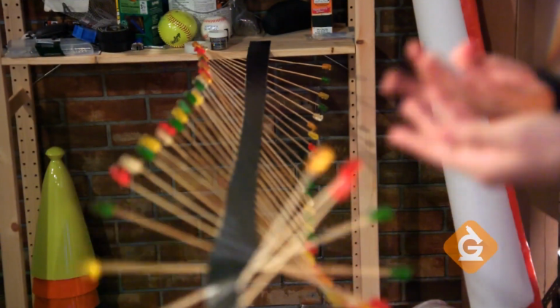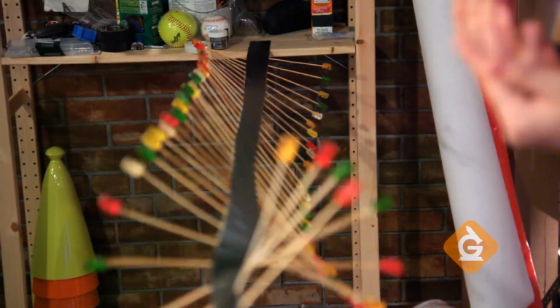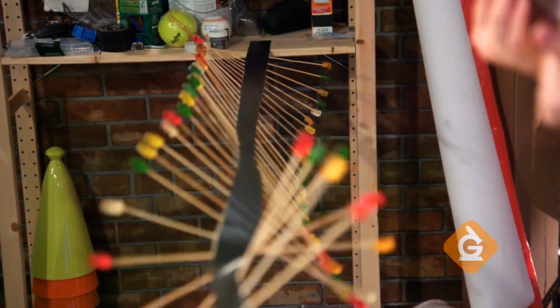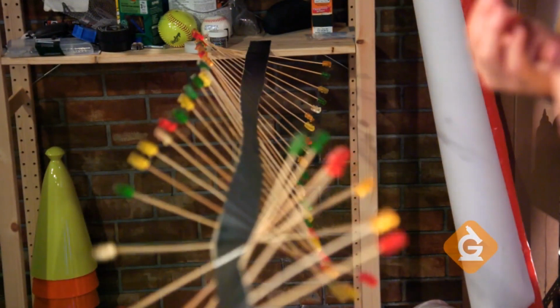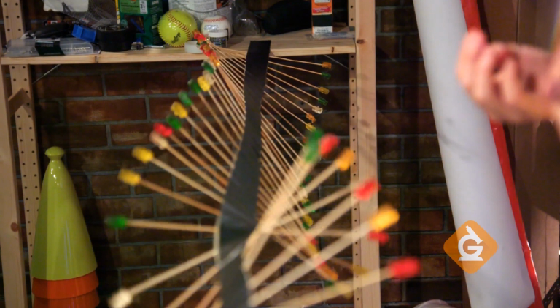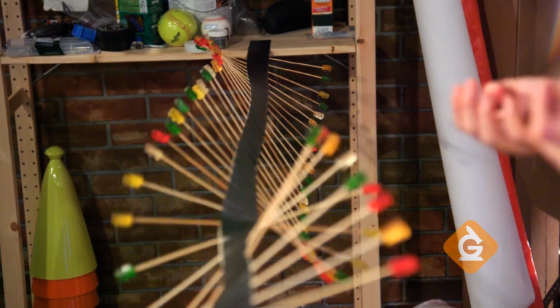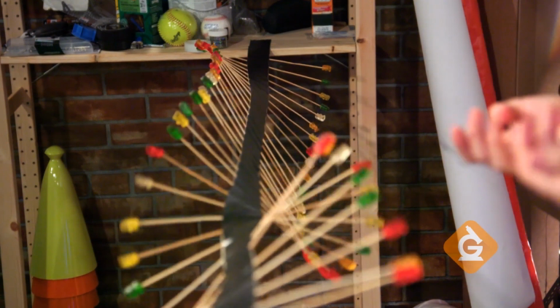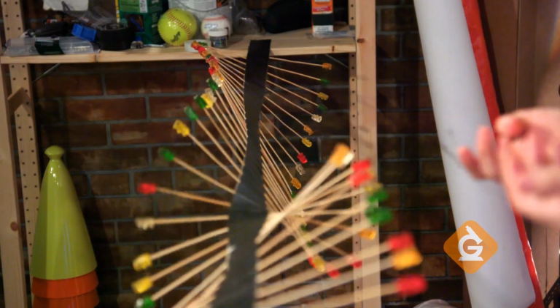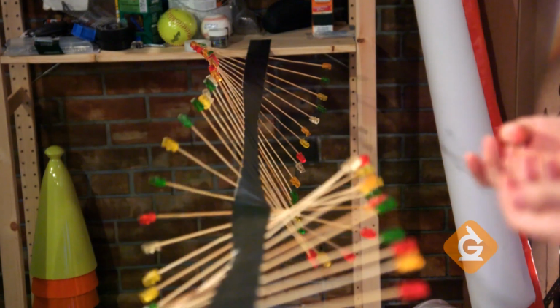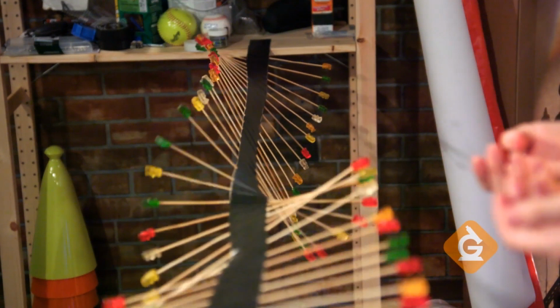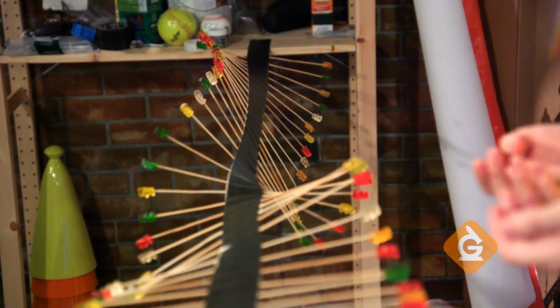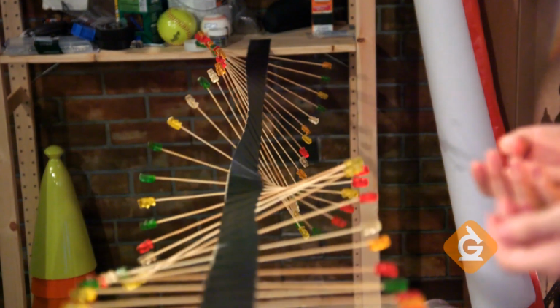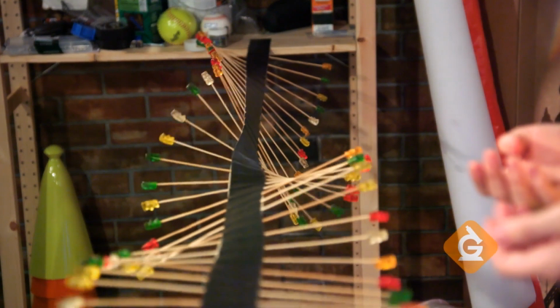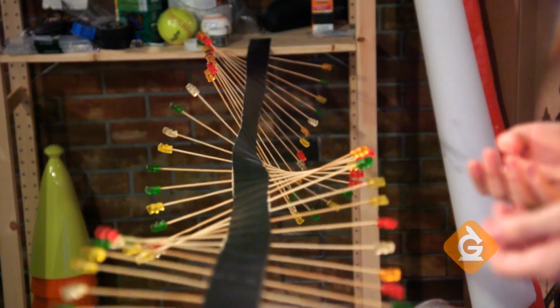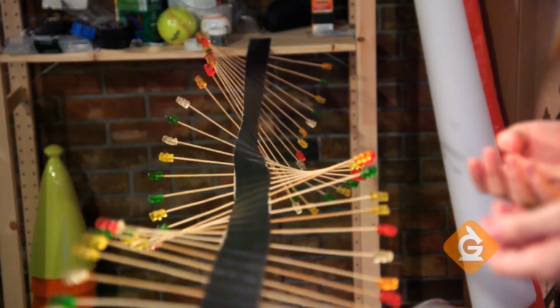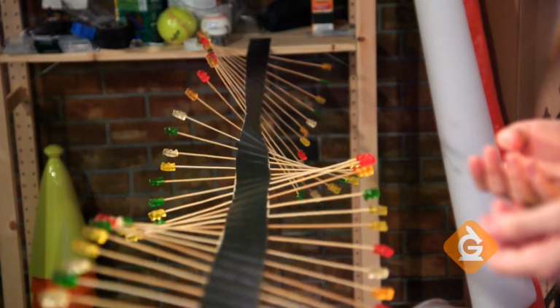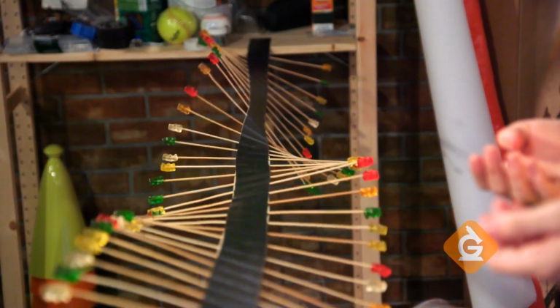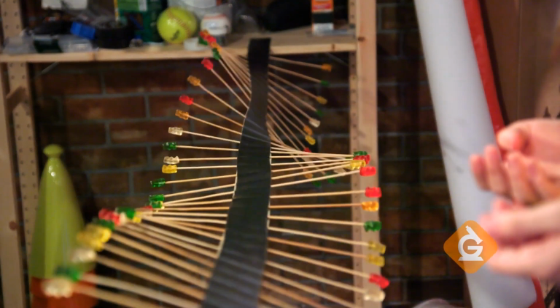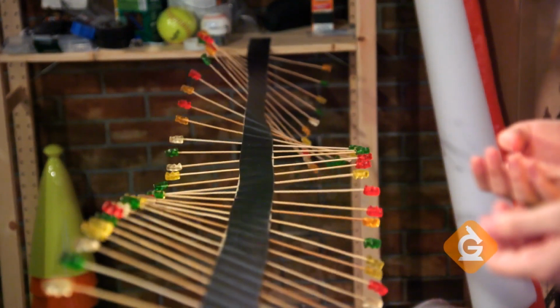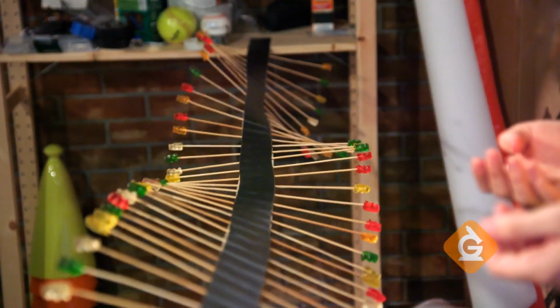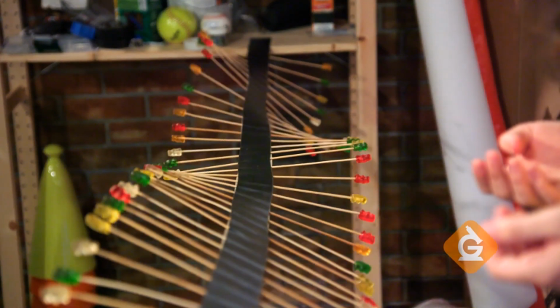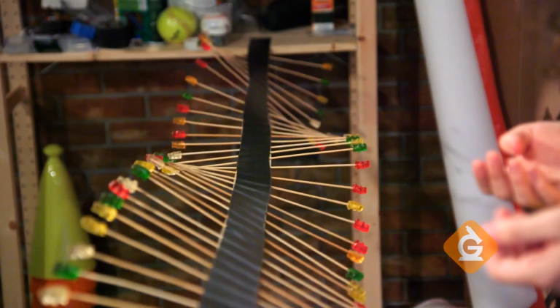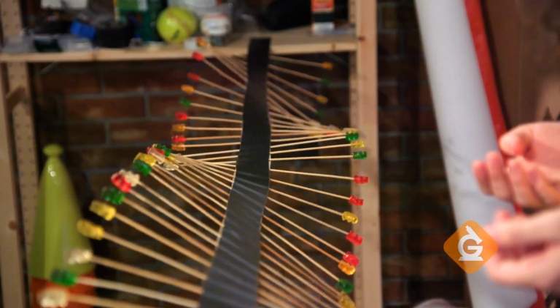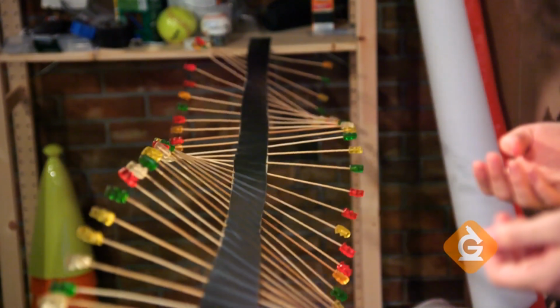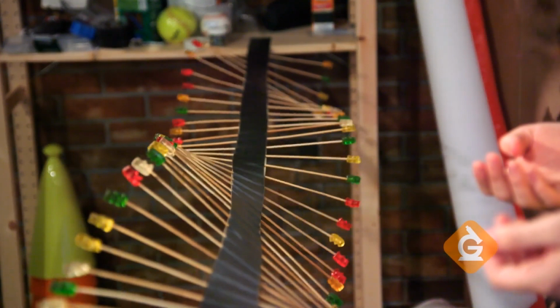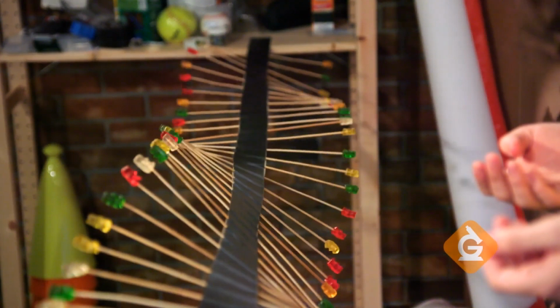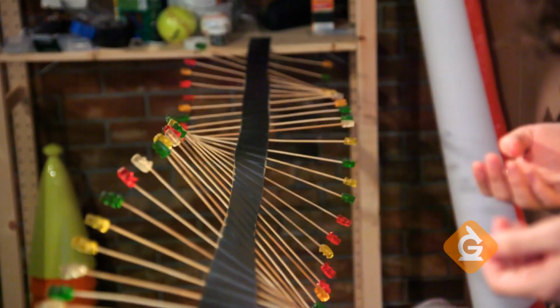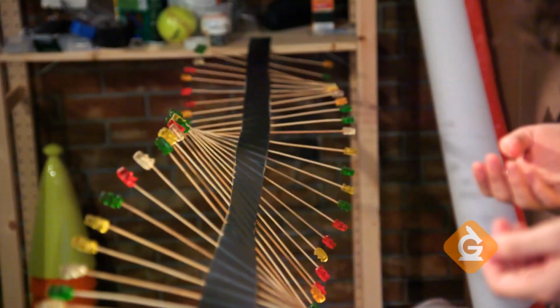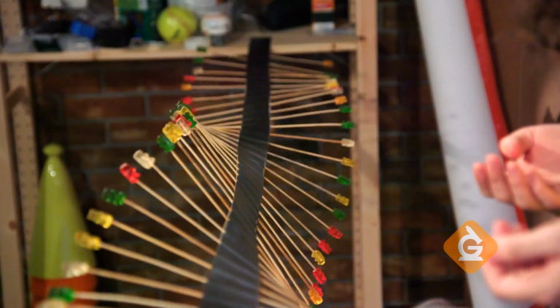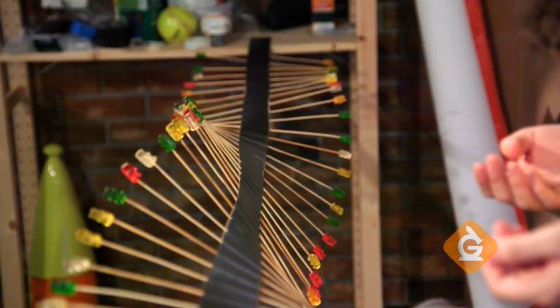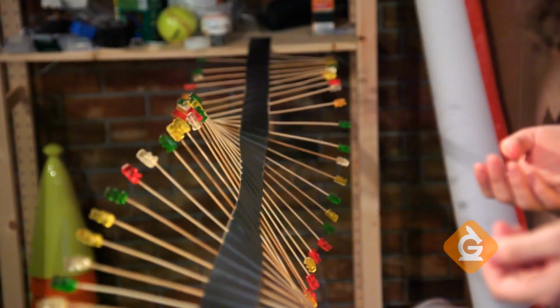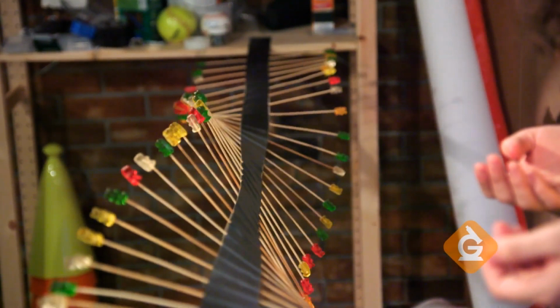Today, to help us understand wave properties, I'm going to show you how to make your own wave model out of candy.